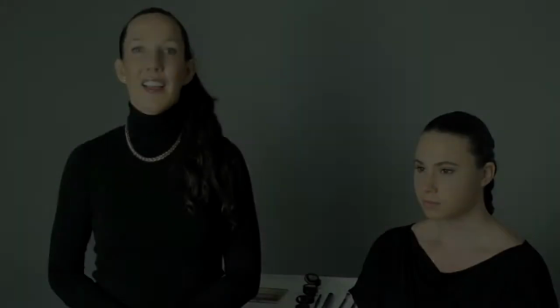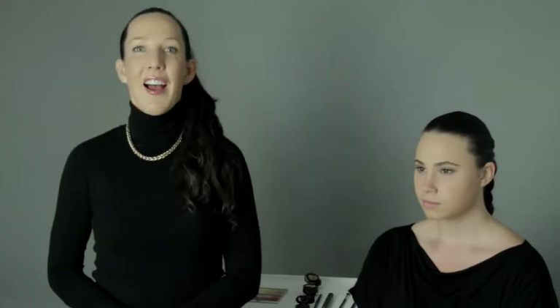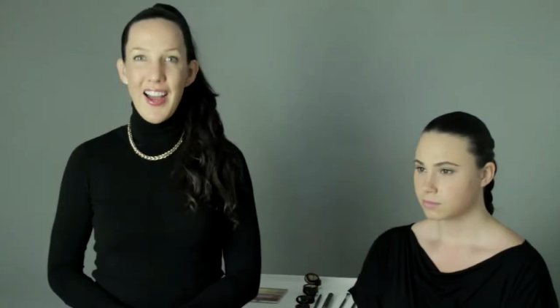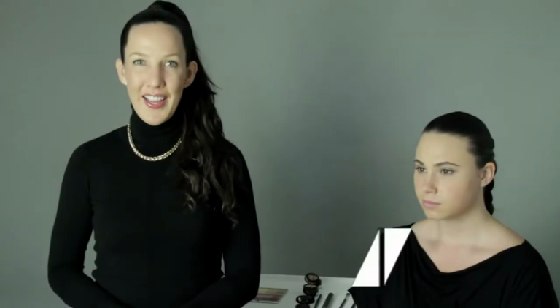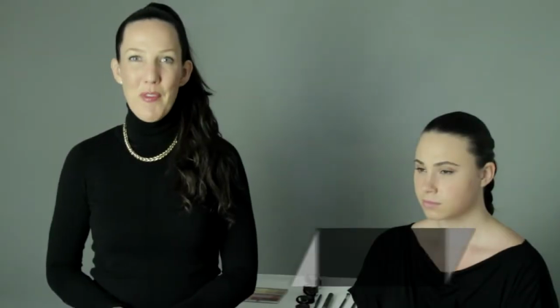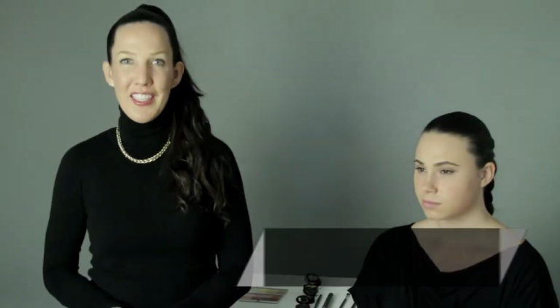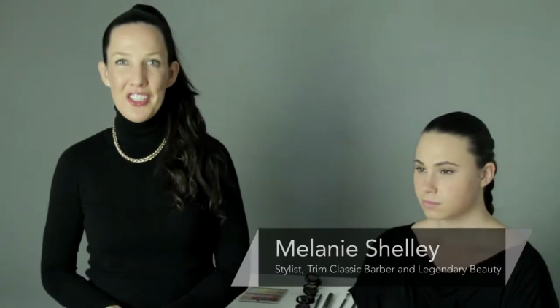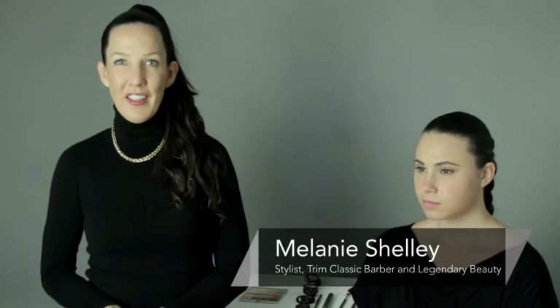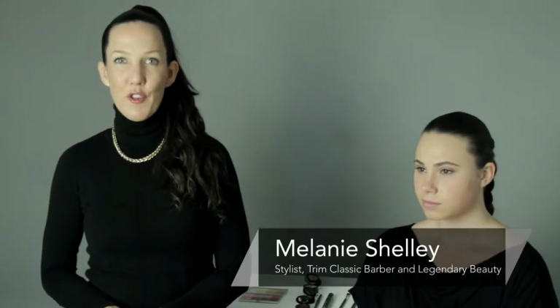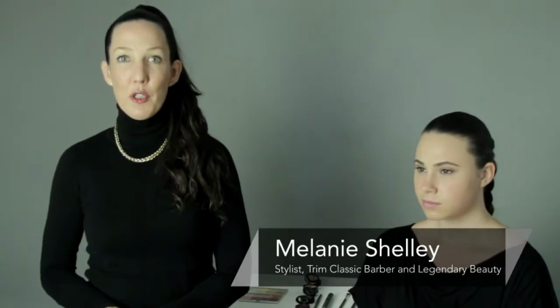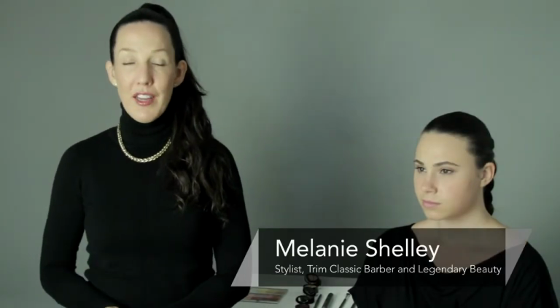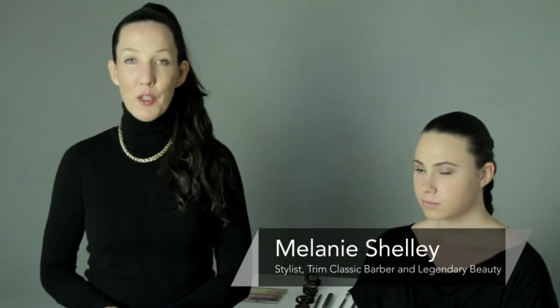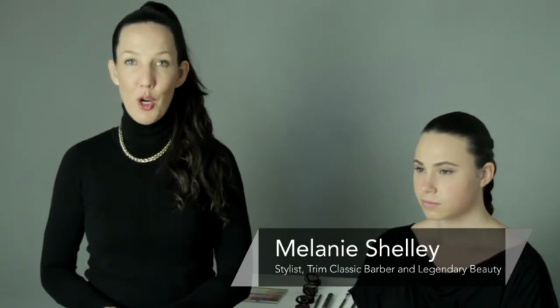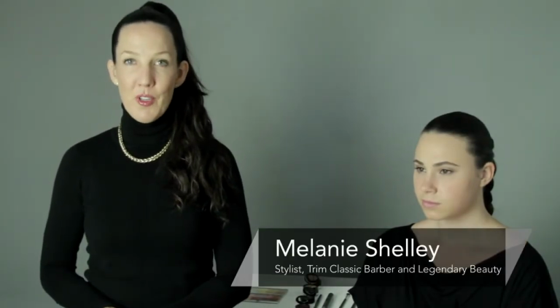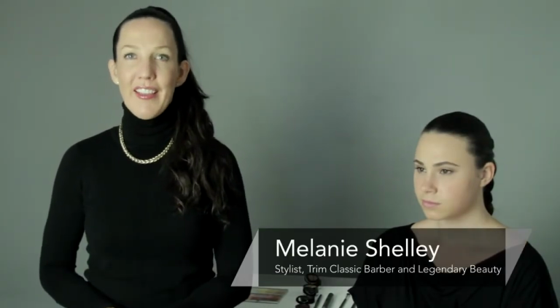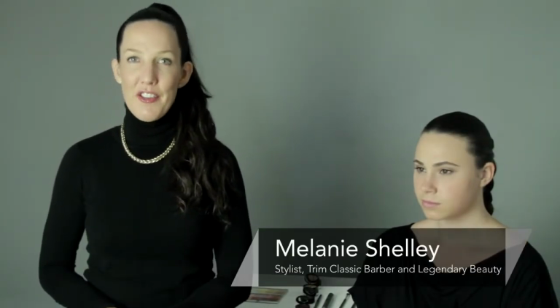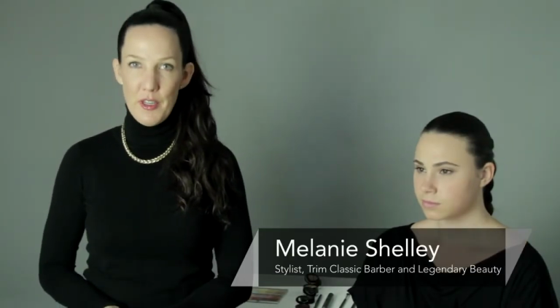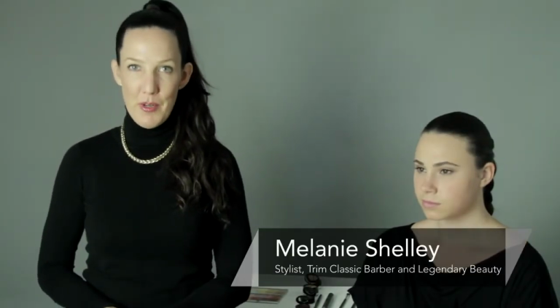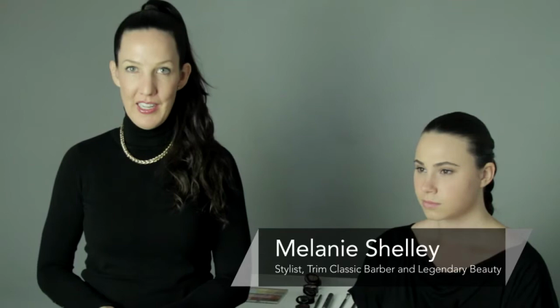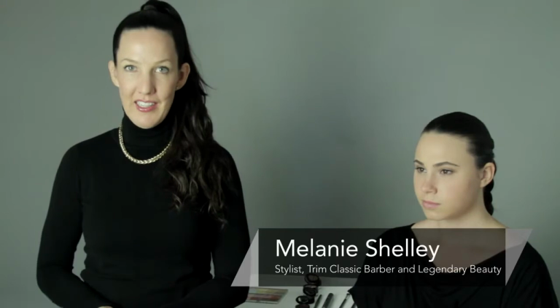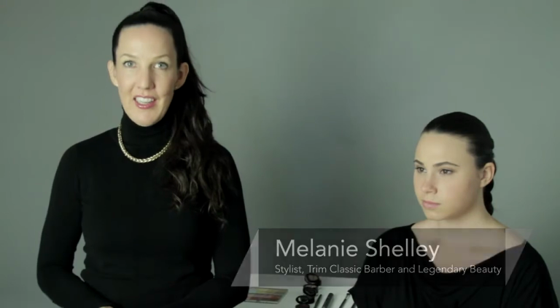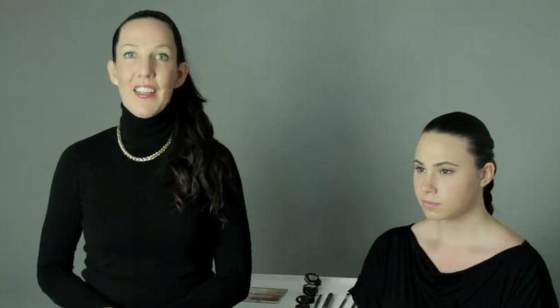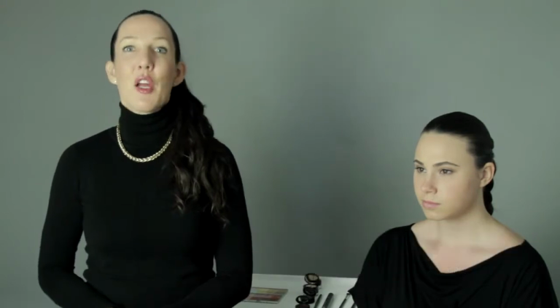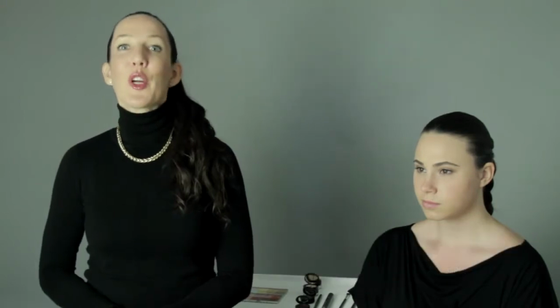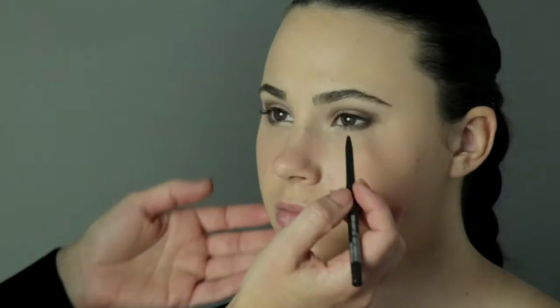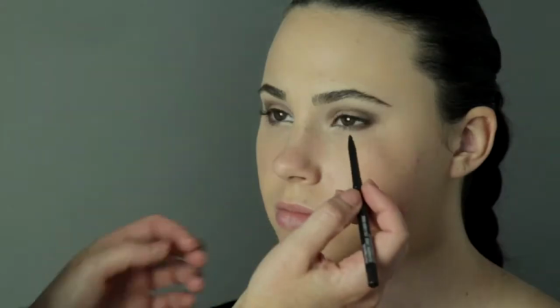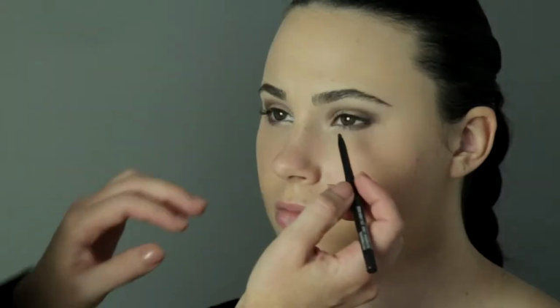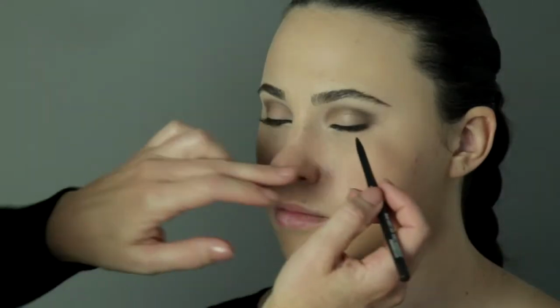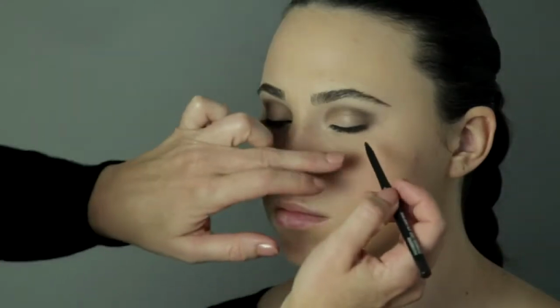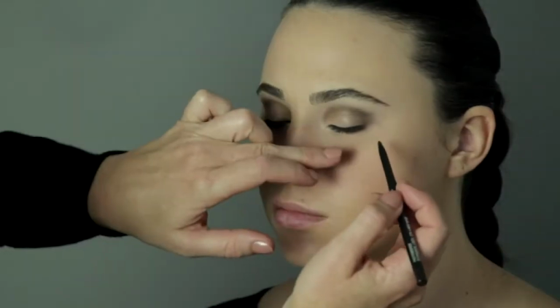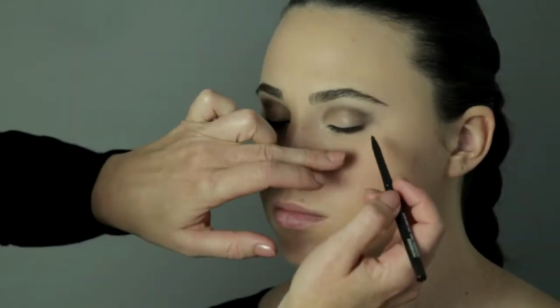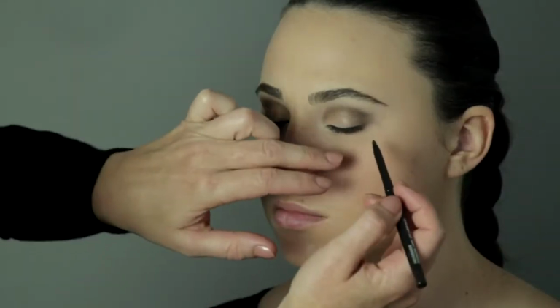Hi, I'm Melanie Shelley for Trim Classic Barber and Legendary Beauty. Today we're going to learn how to do a nighttime eye.